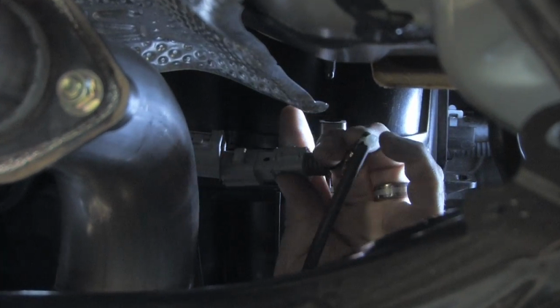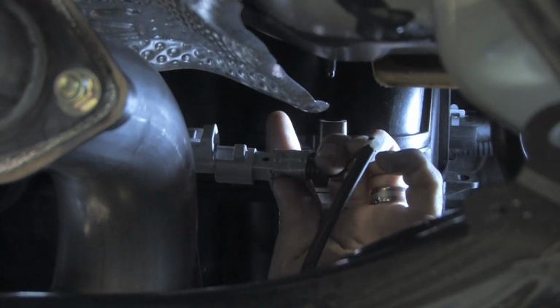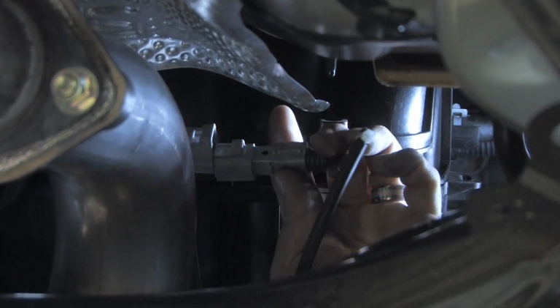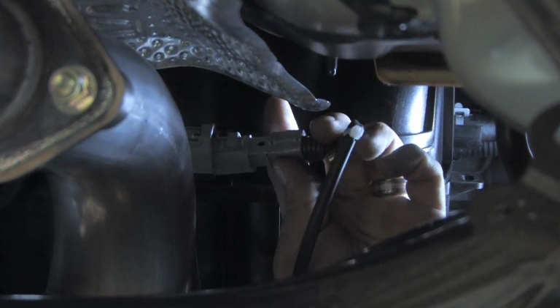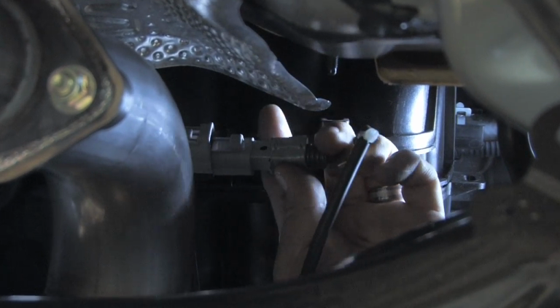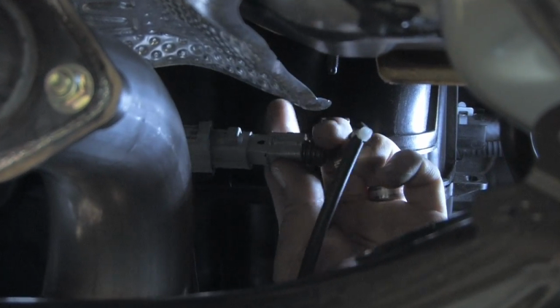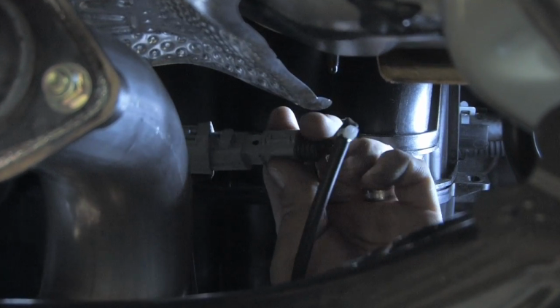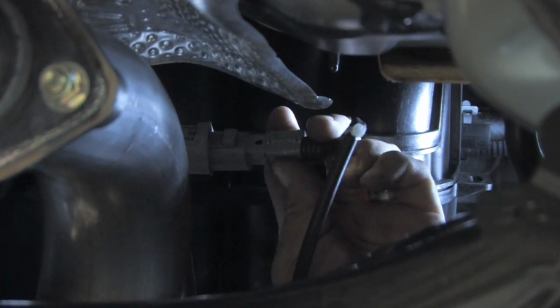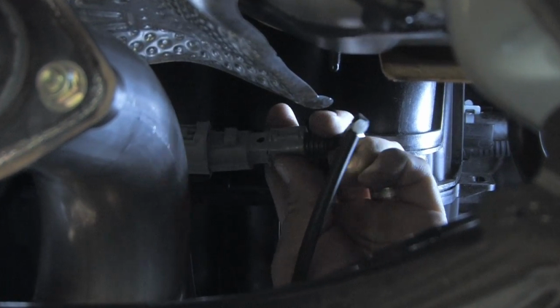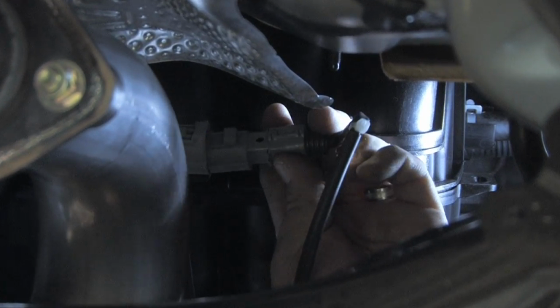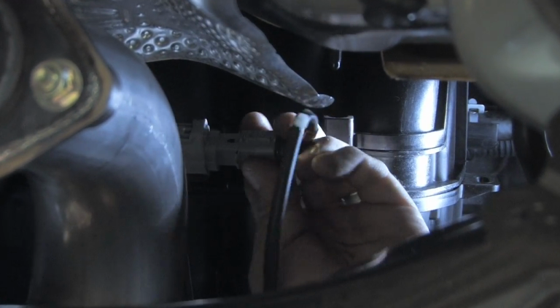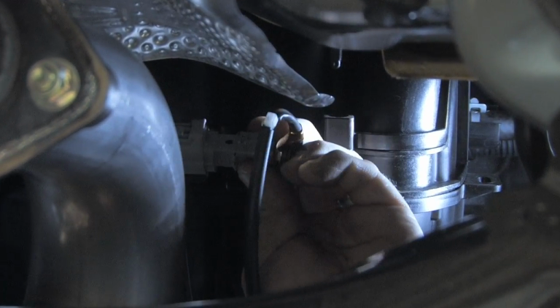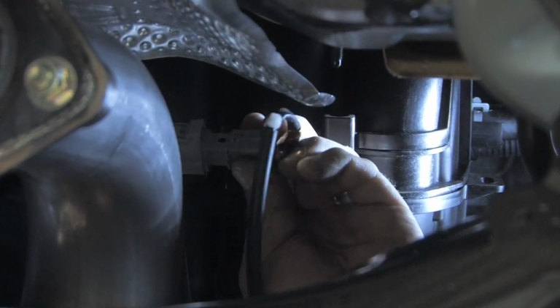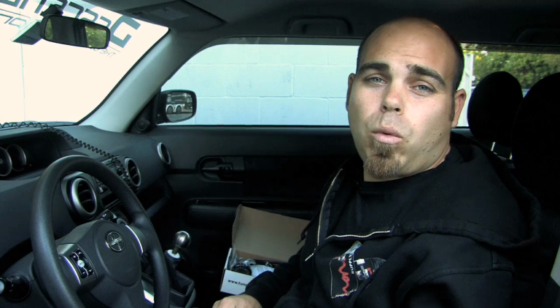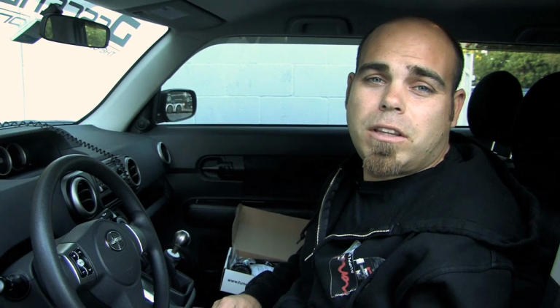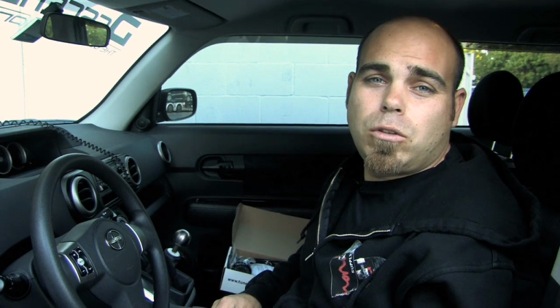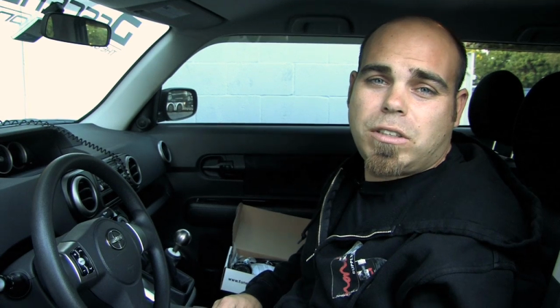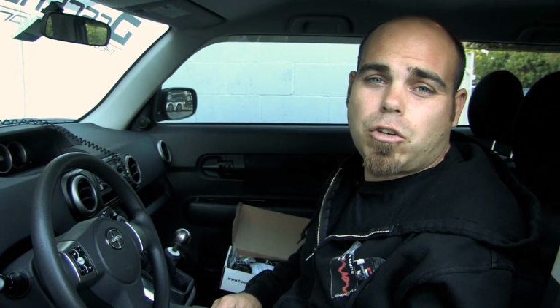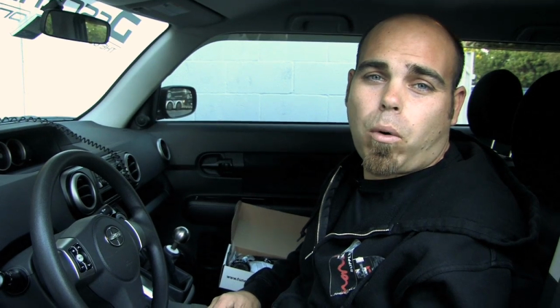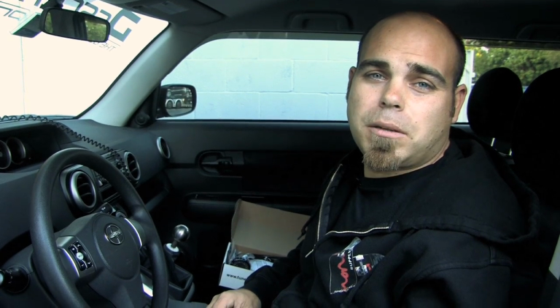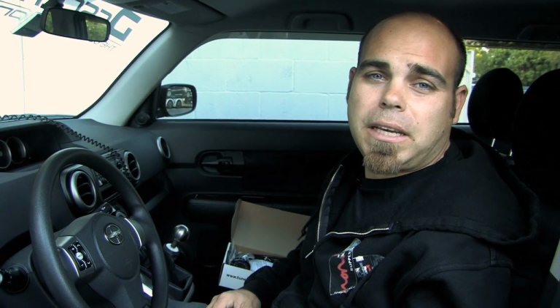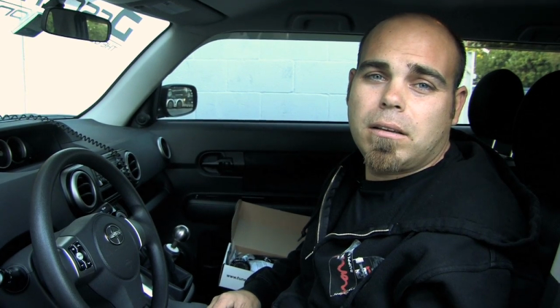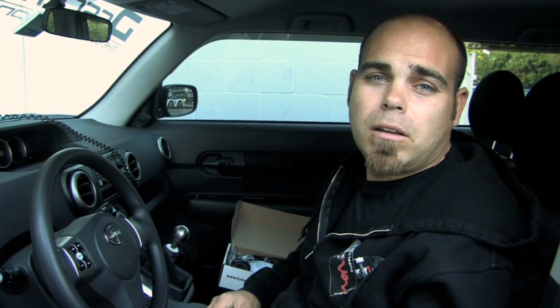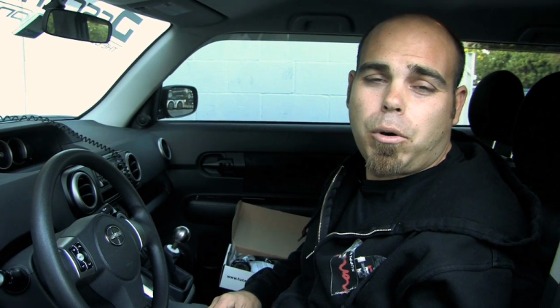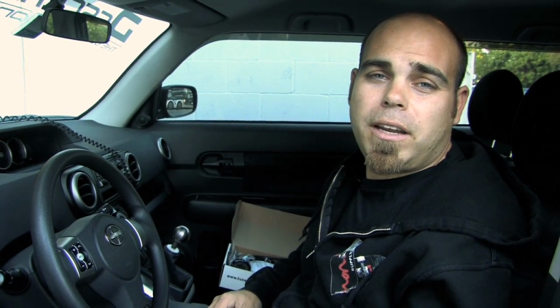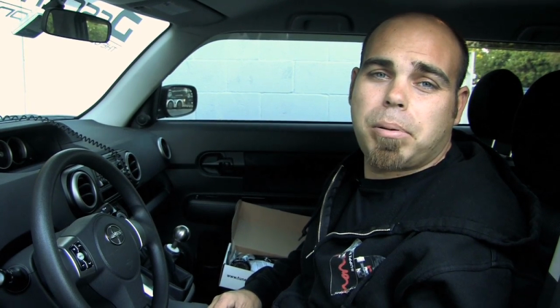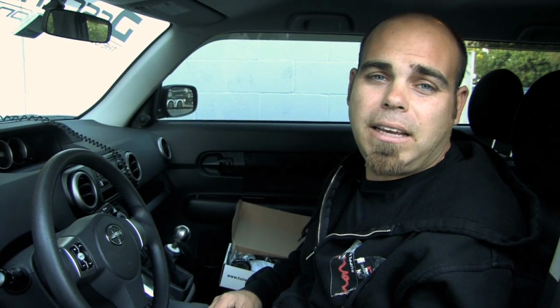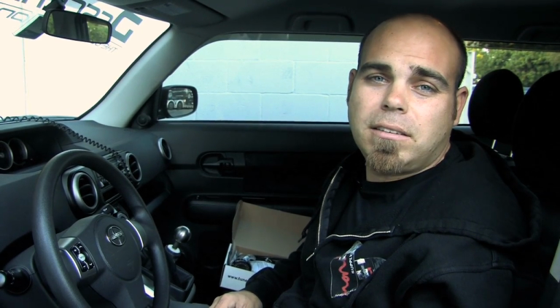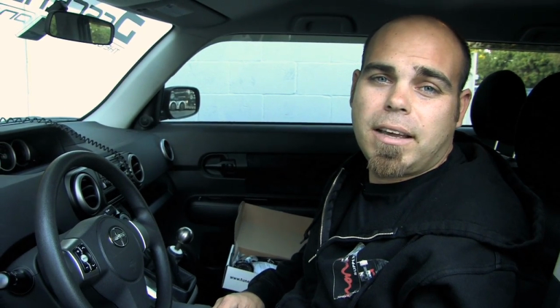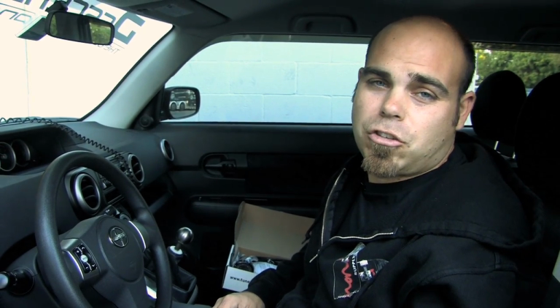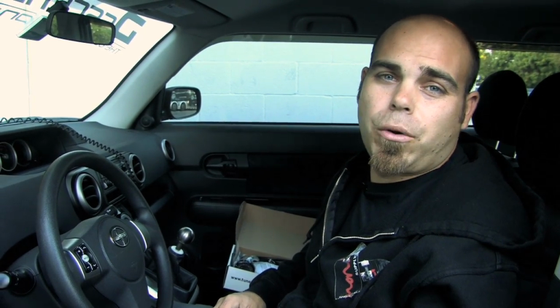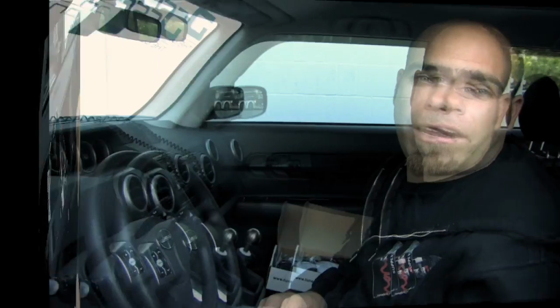Once you have the car up in the air, decide where you want the O2 sensor port to be, put it in place, and screw it in.